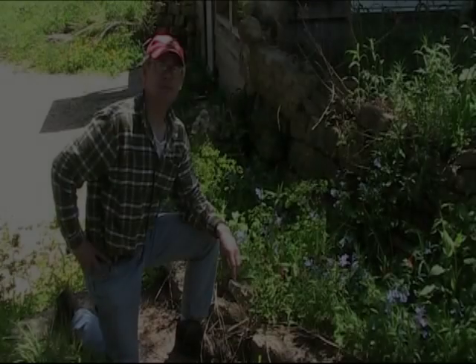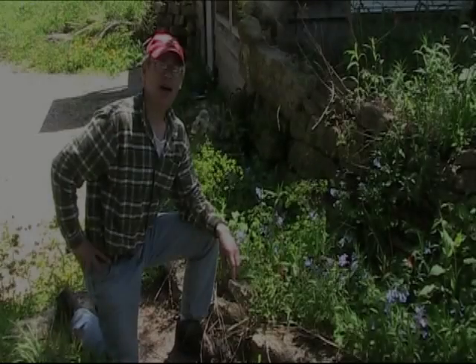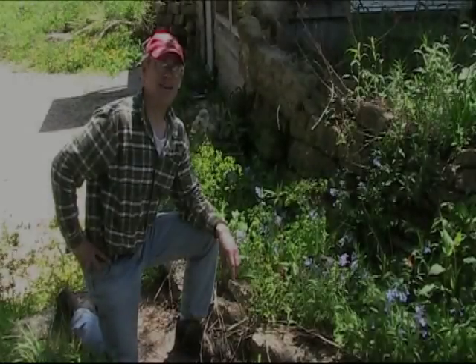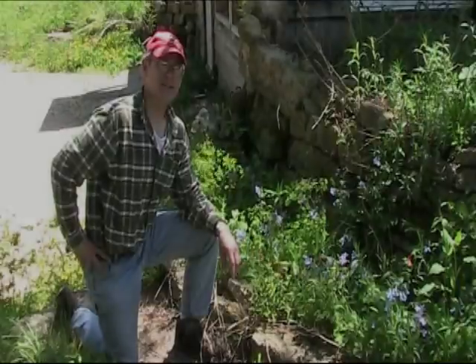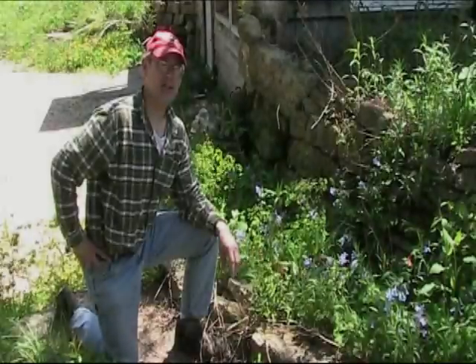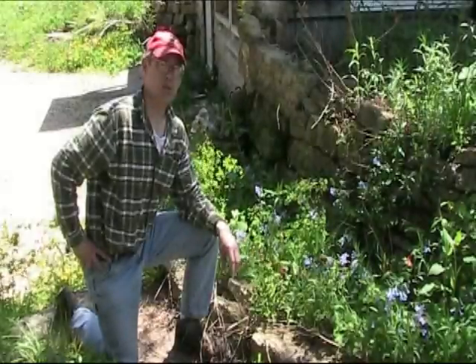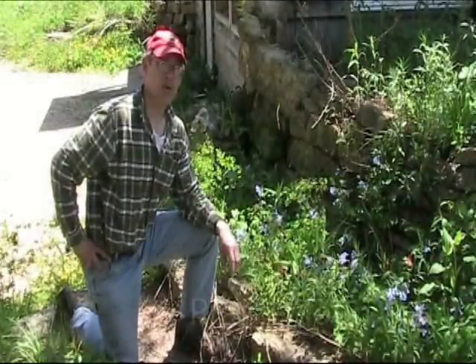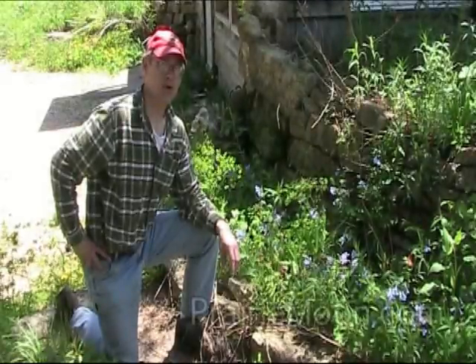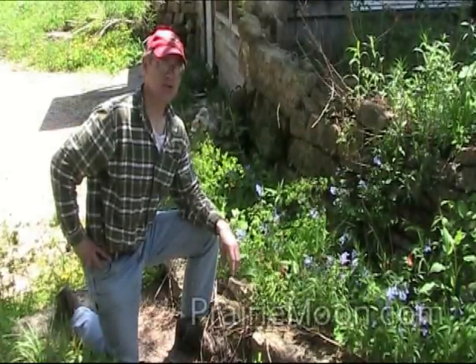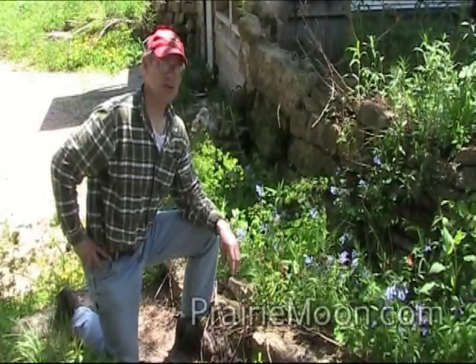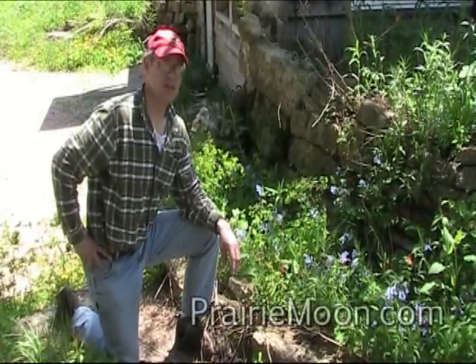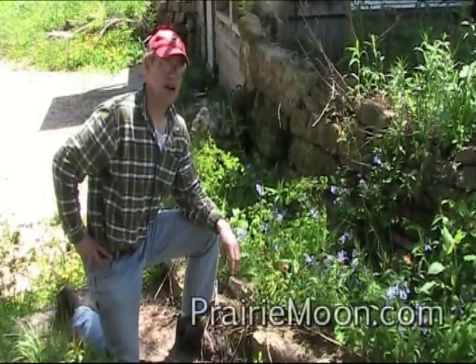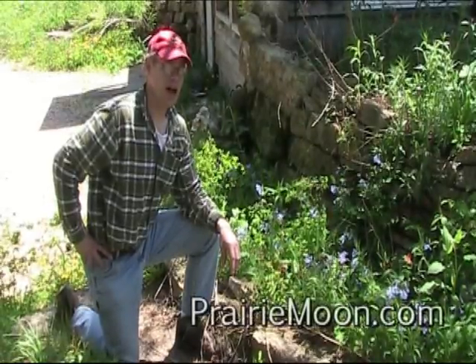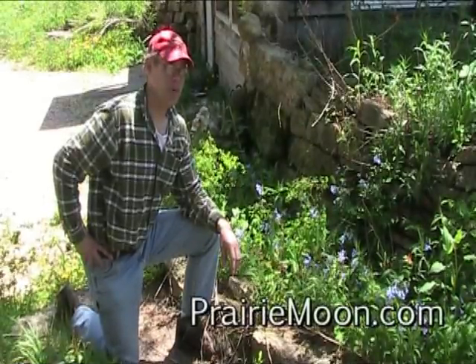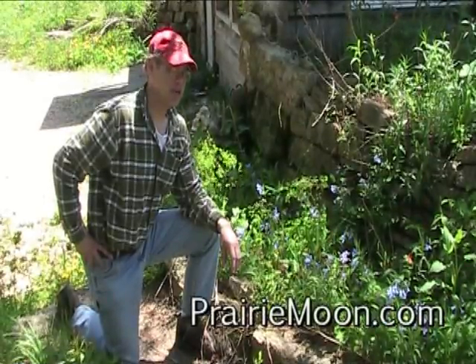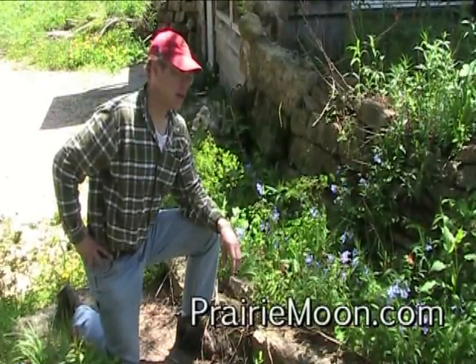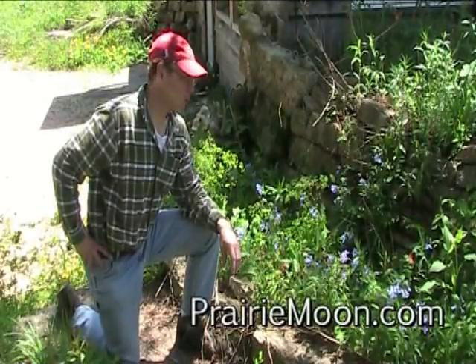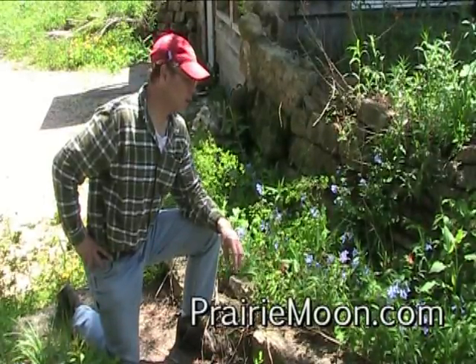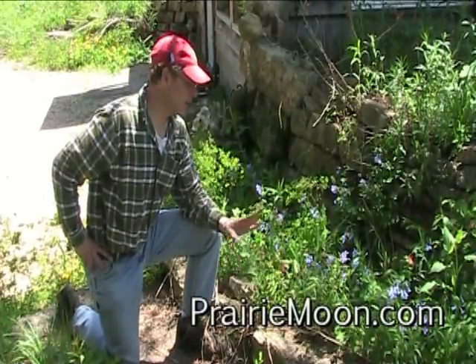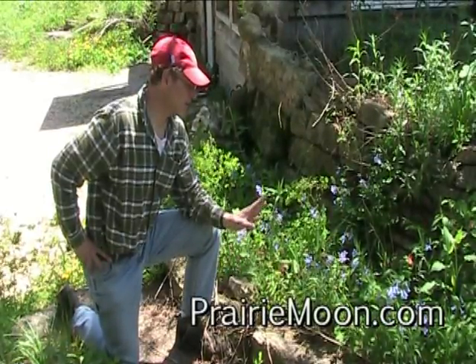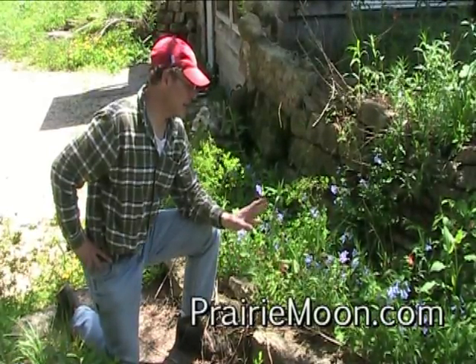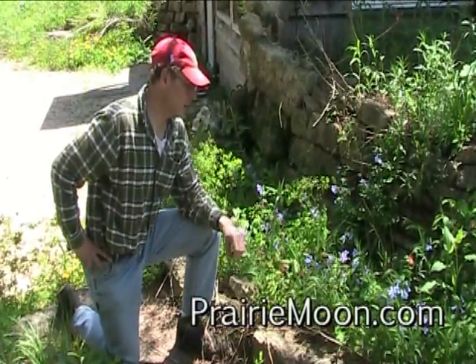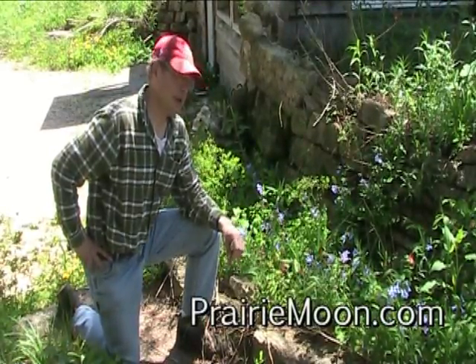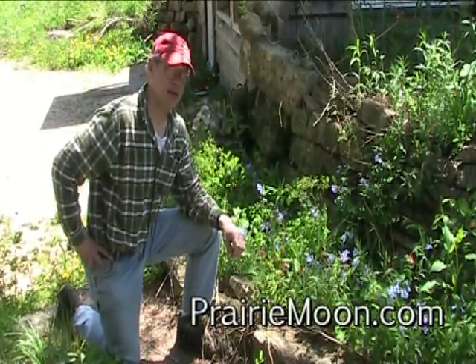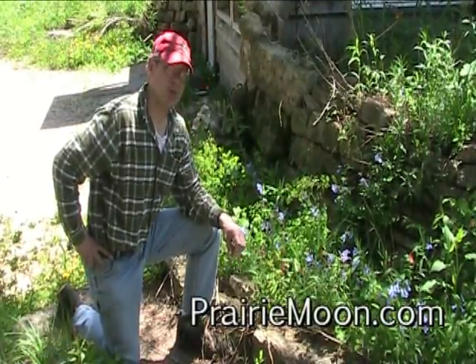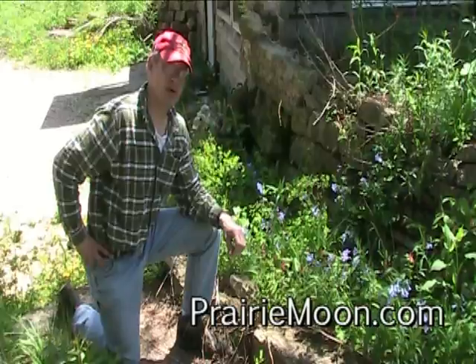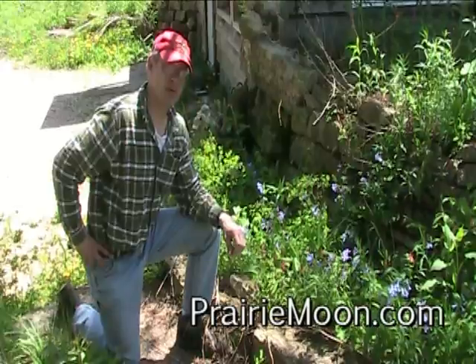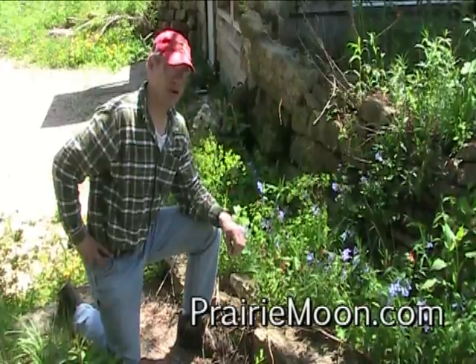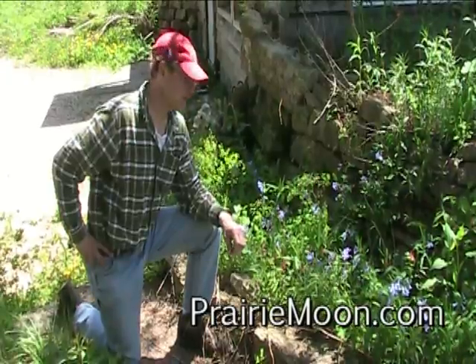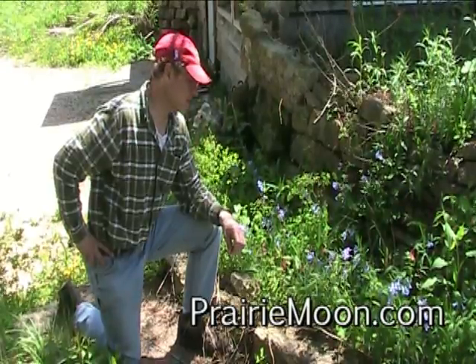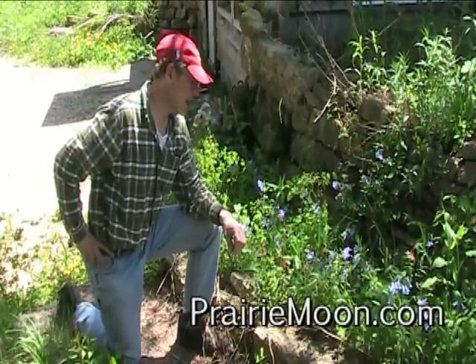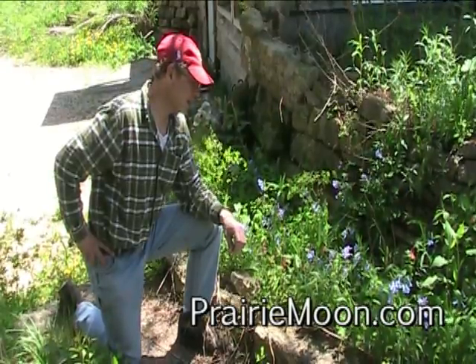Hi, this is Steve at Prairie Moon Nursery. I'm in a woodland setting by the old Prairie Moon office in the valley.